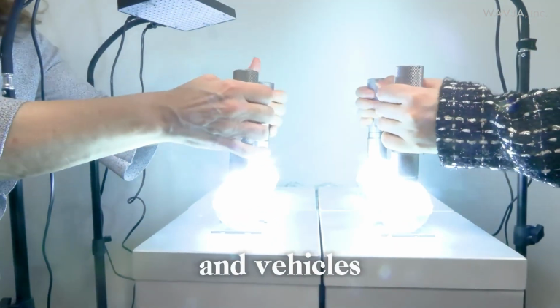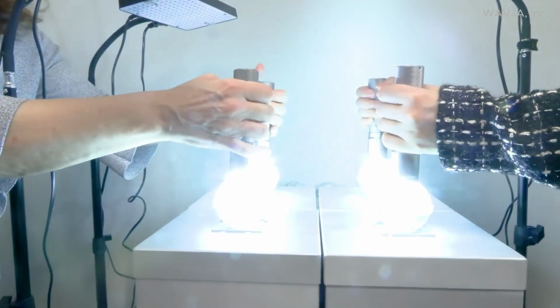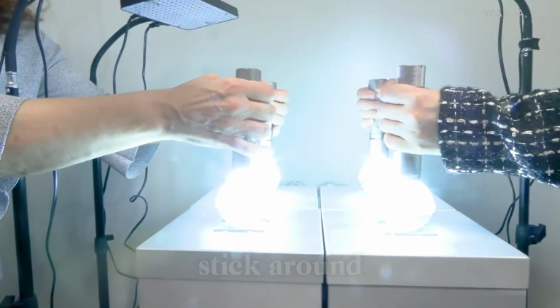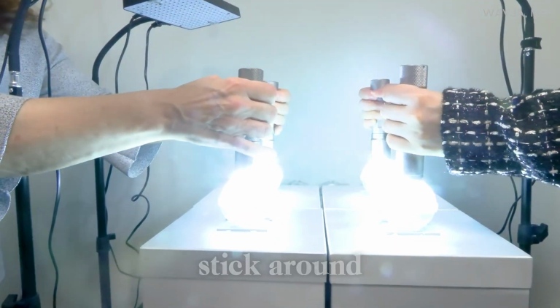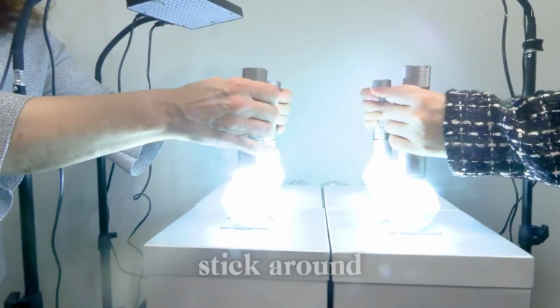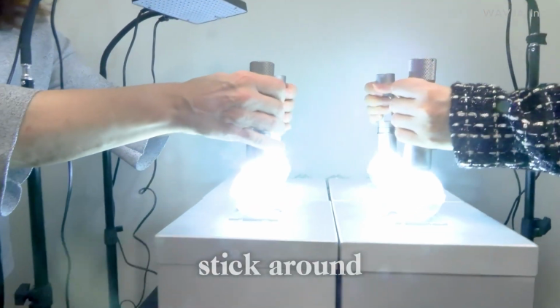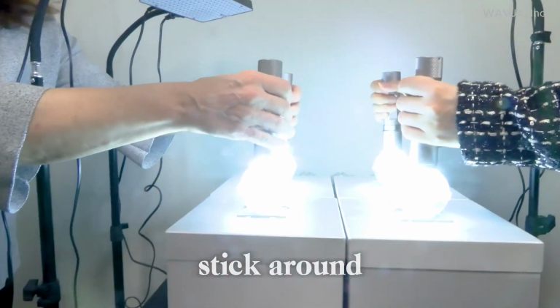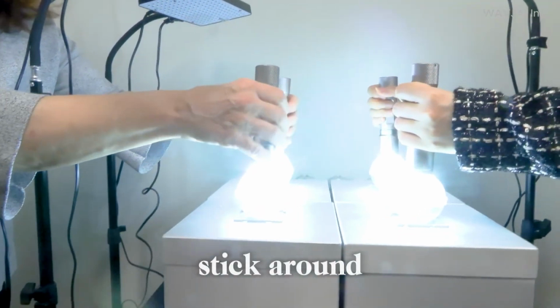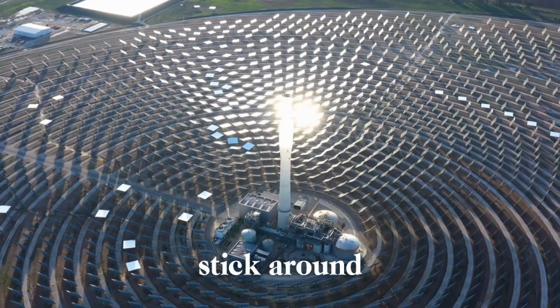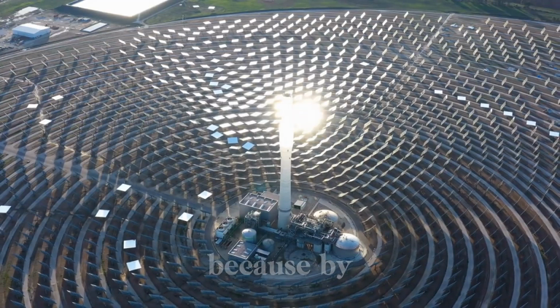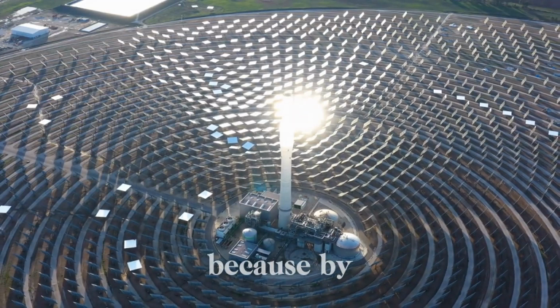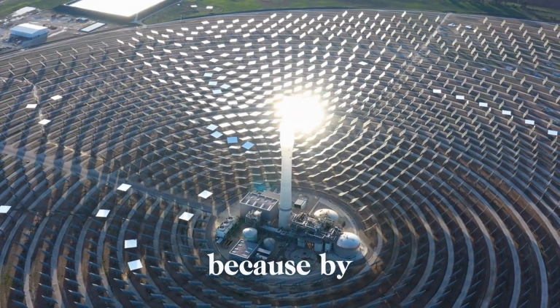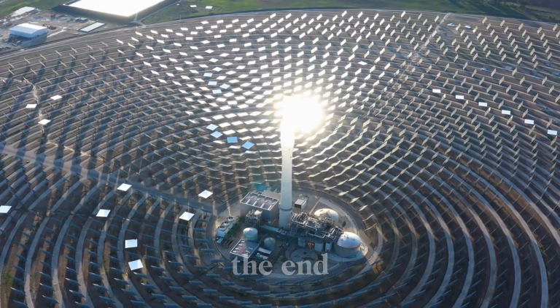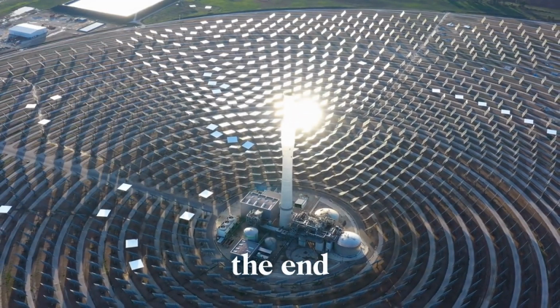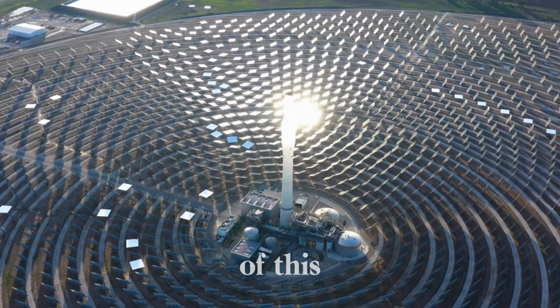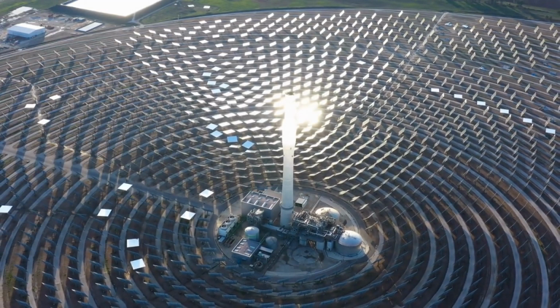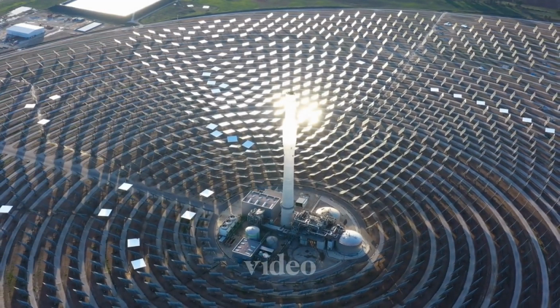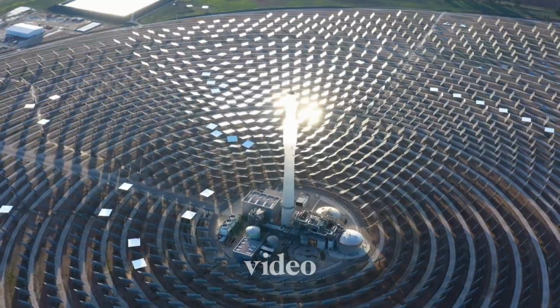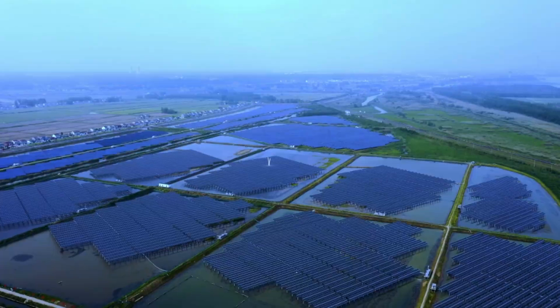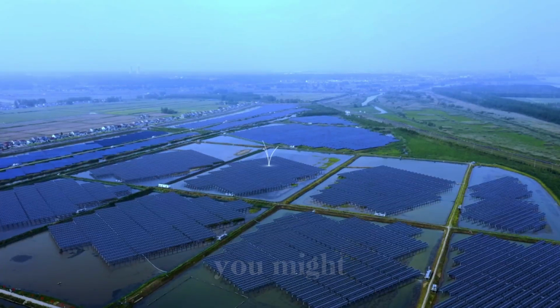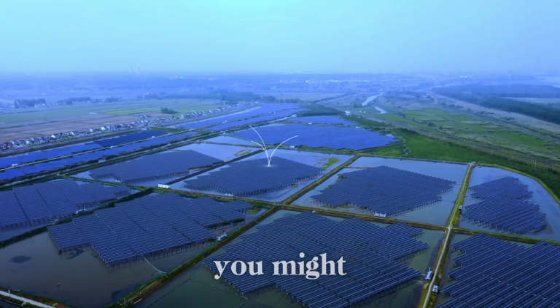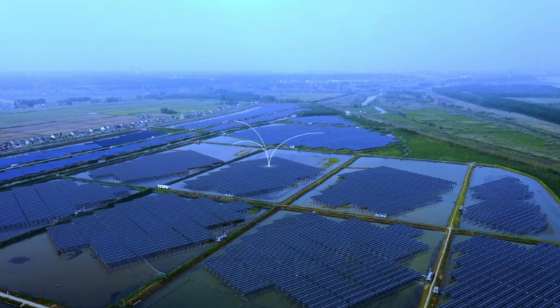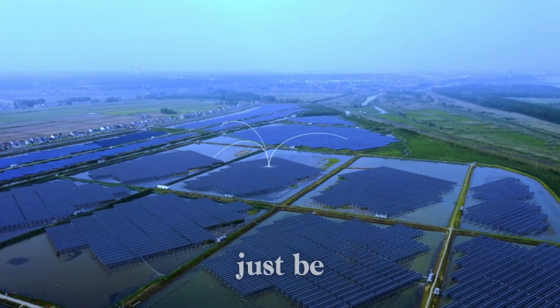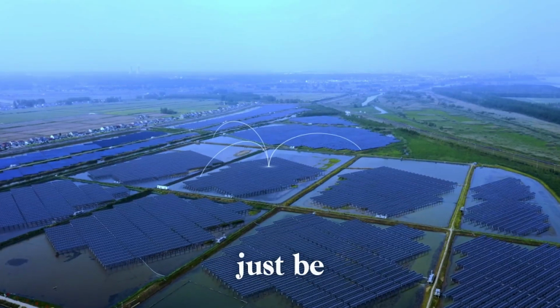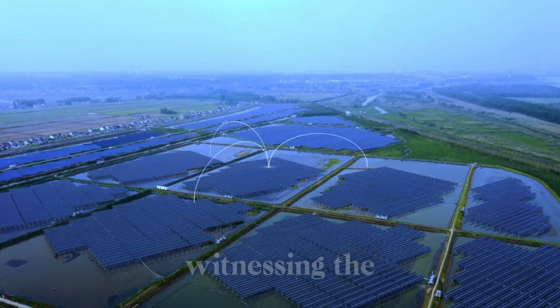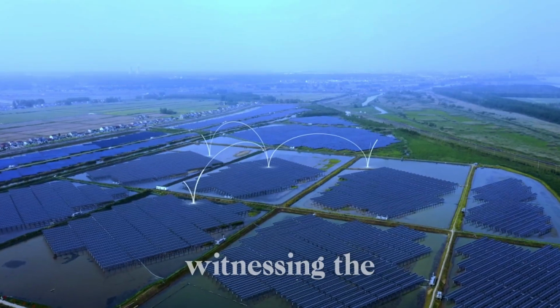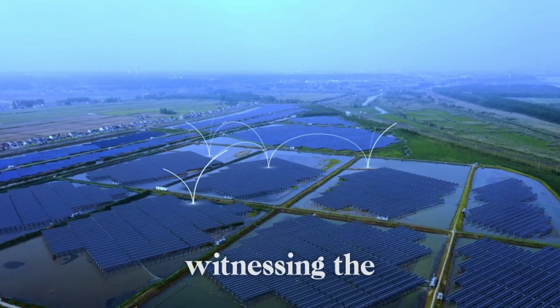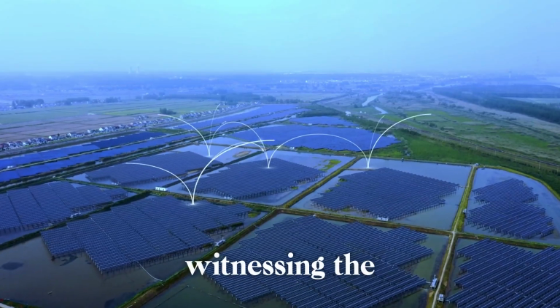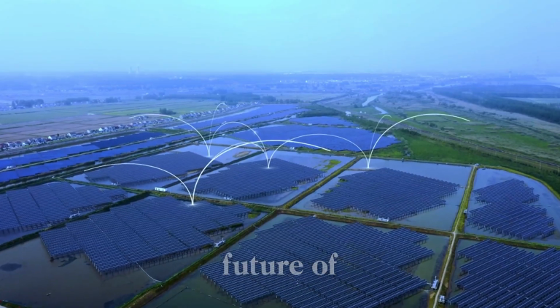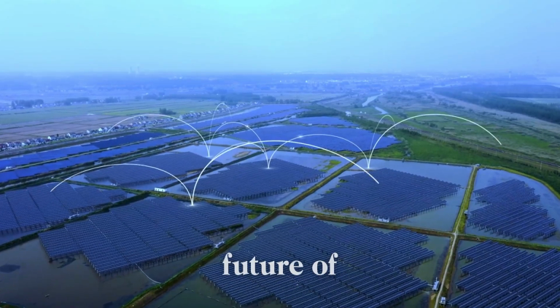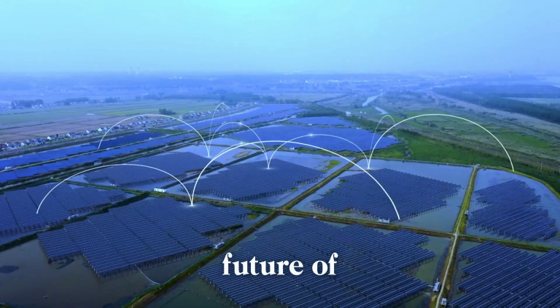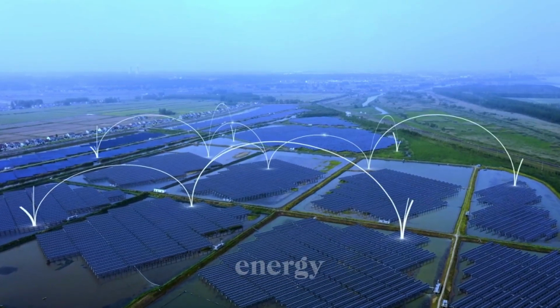Stick around, because by the end of this video, you might just be witnessing the future of energy.